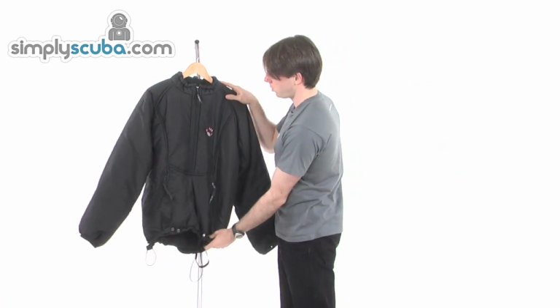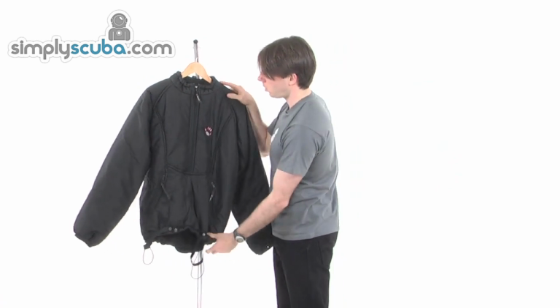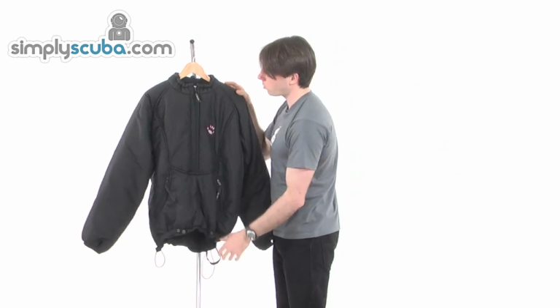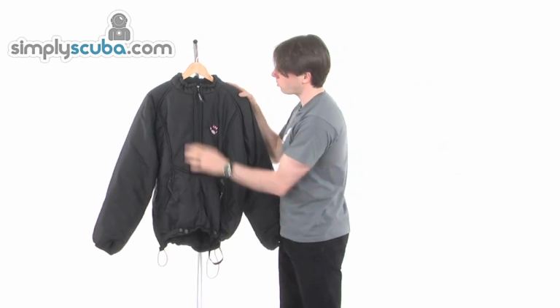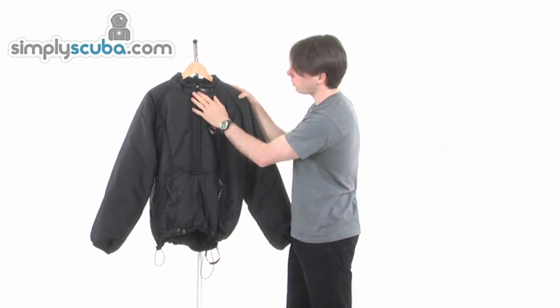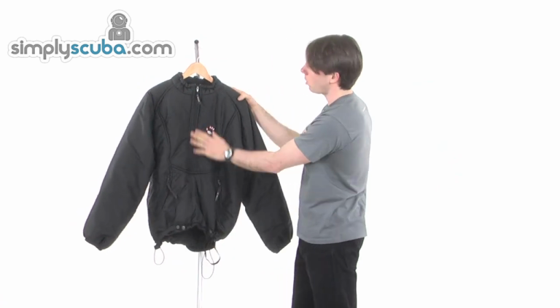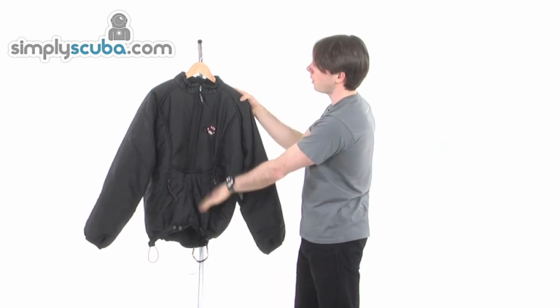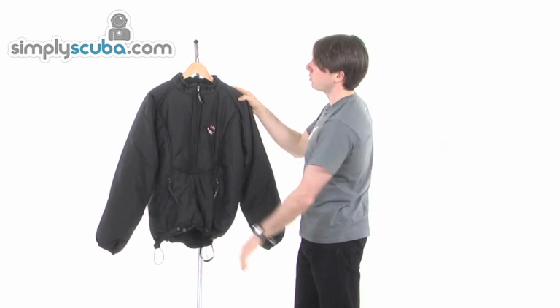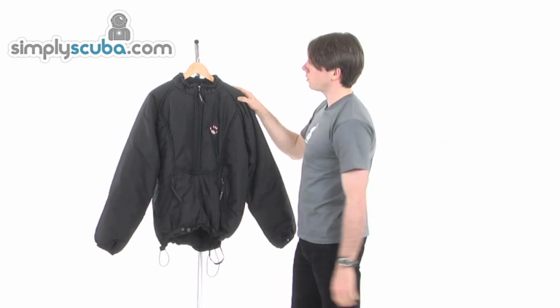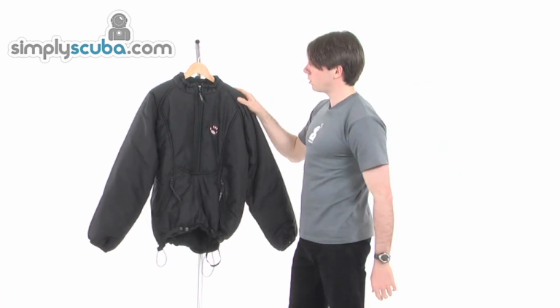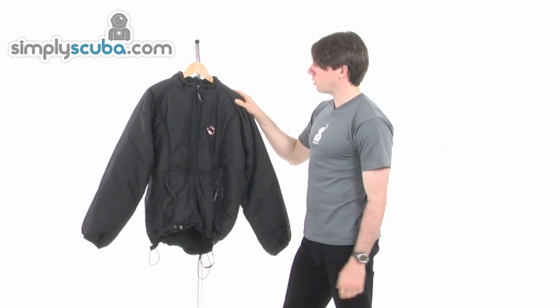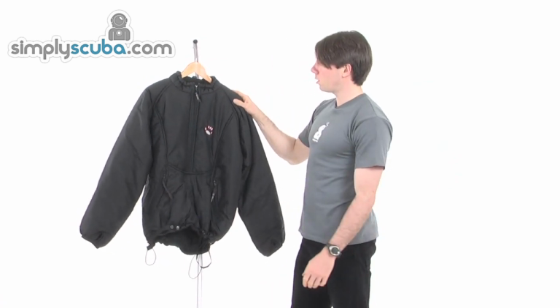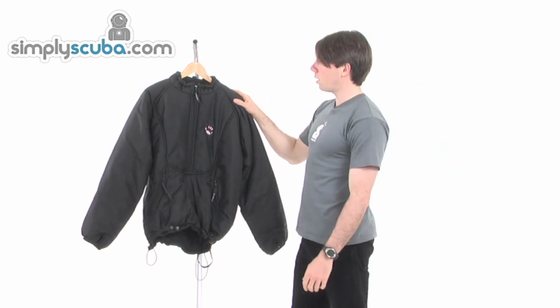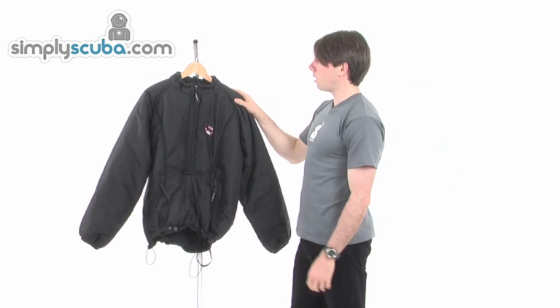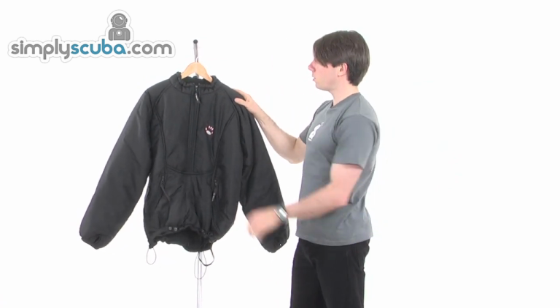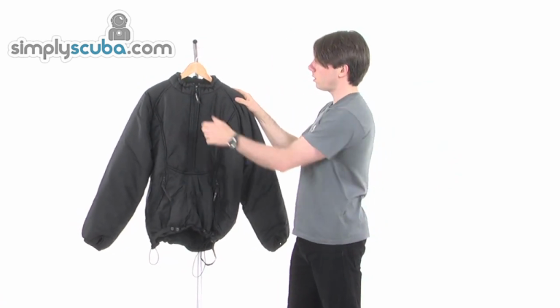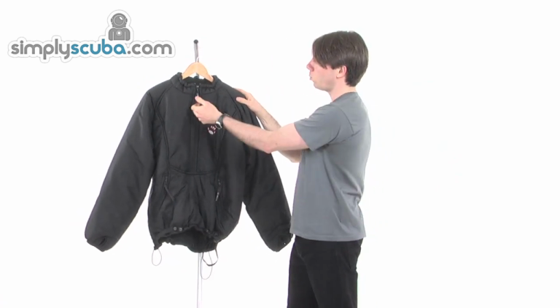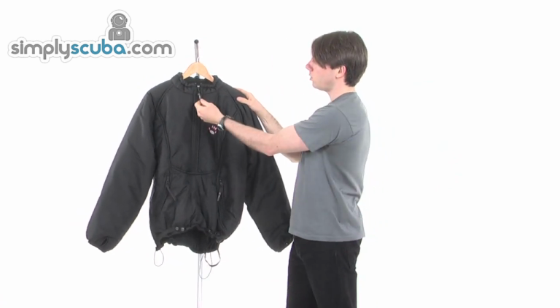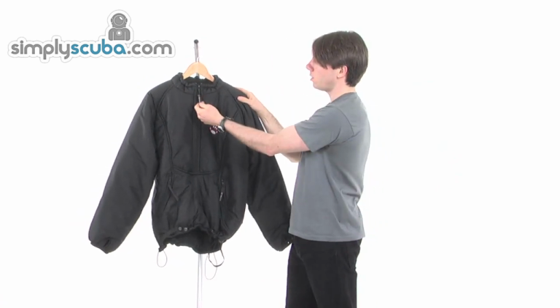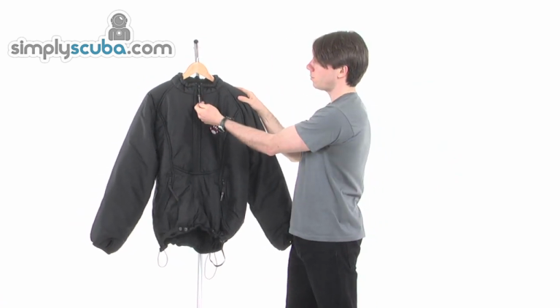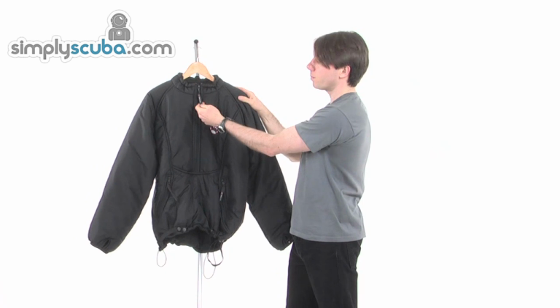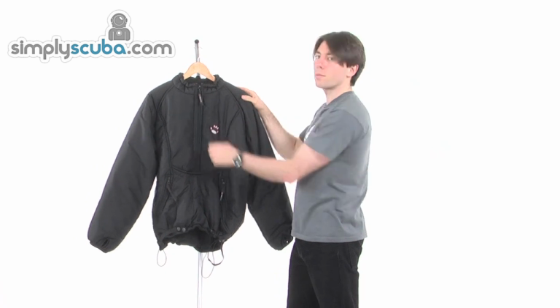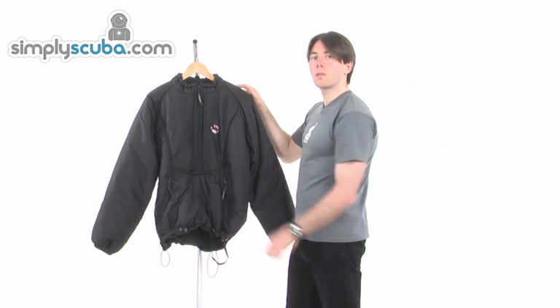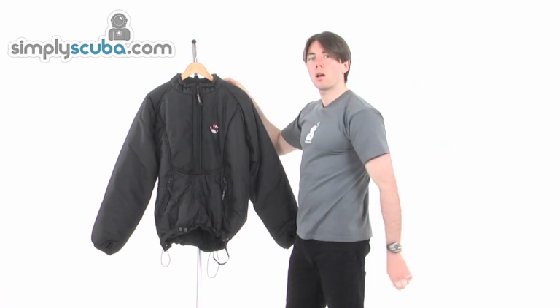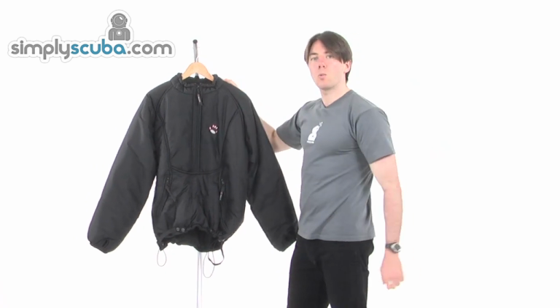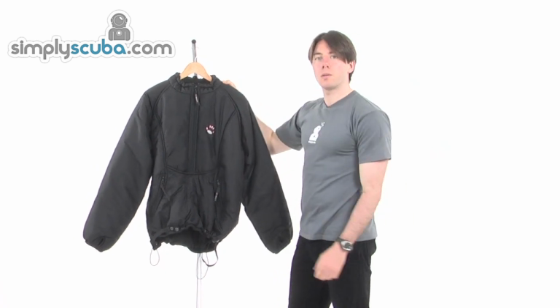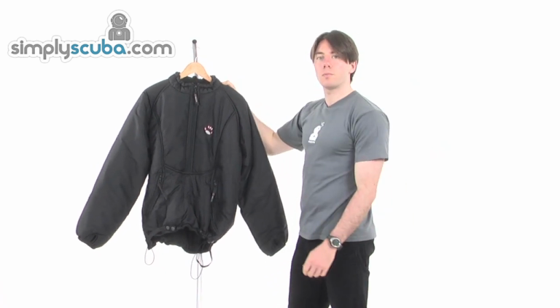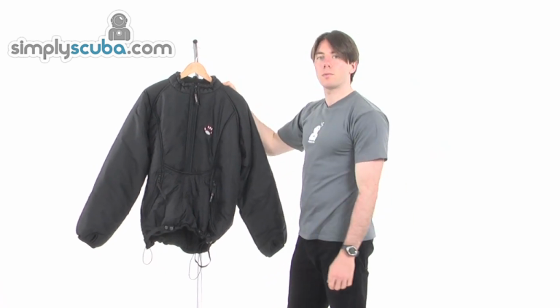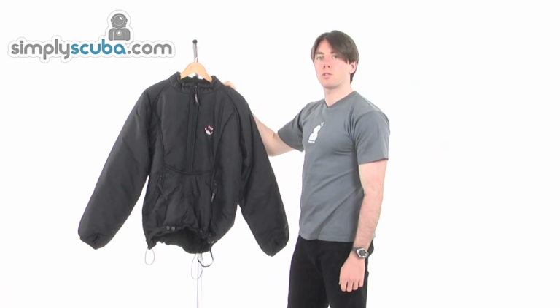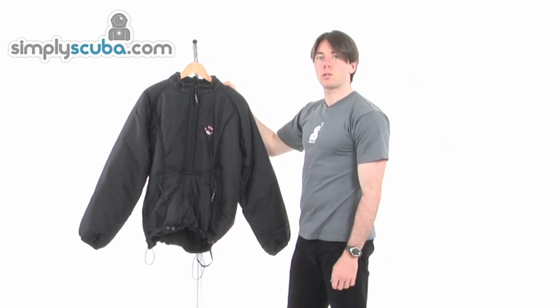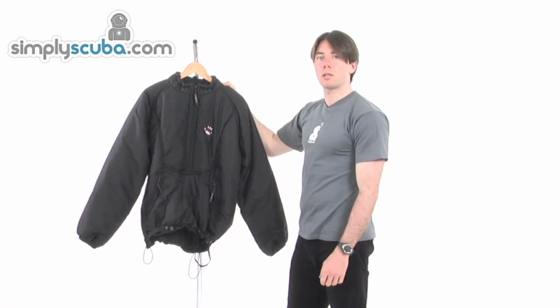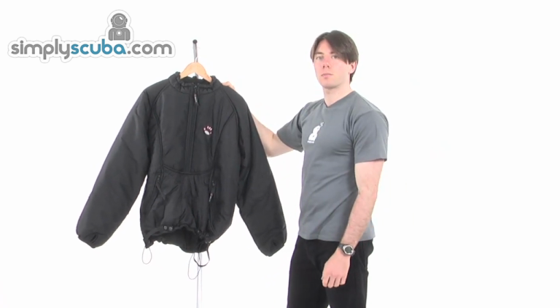Overall, incredibly well made. And that is the Wheezy 01 Extreme Jacket.